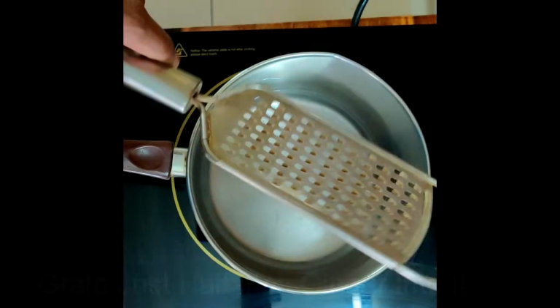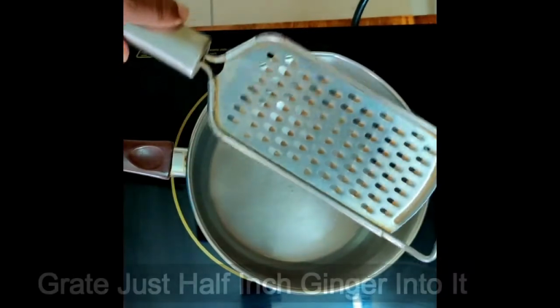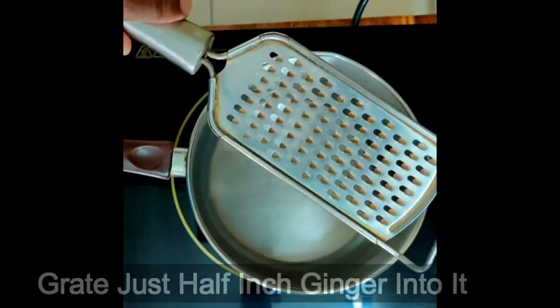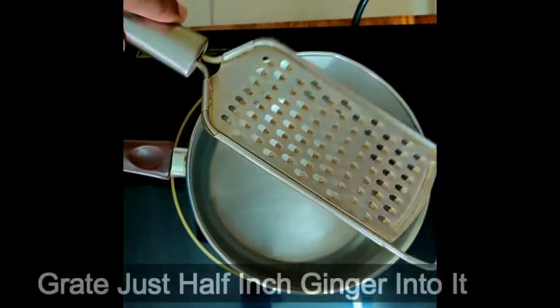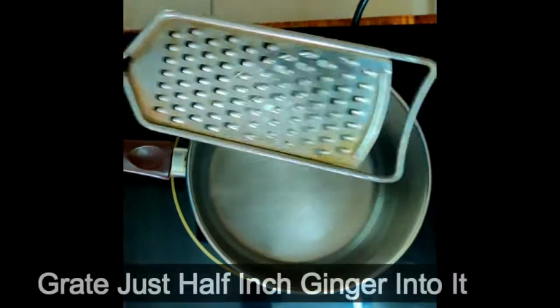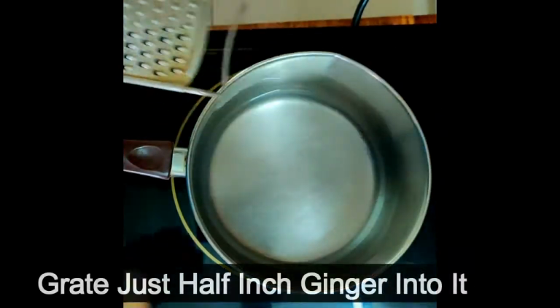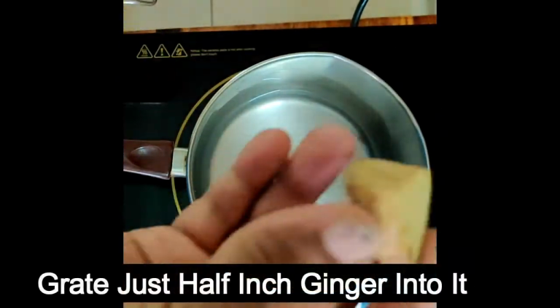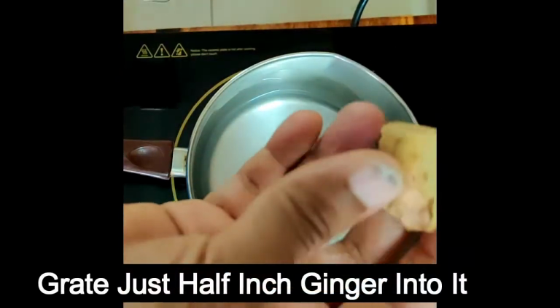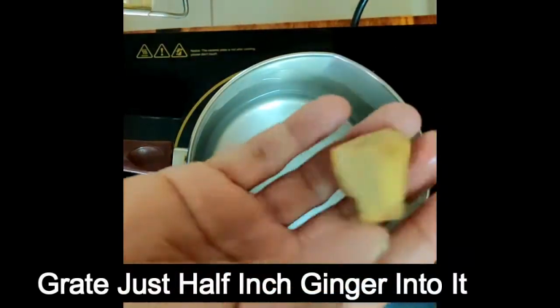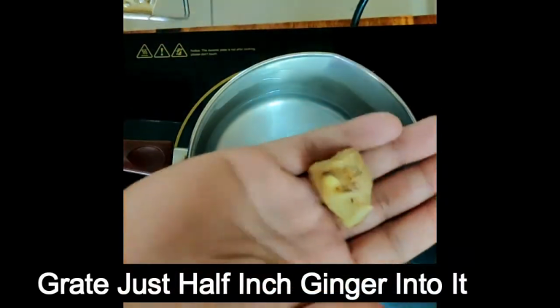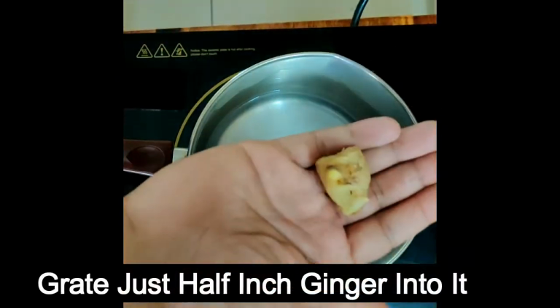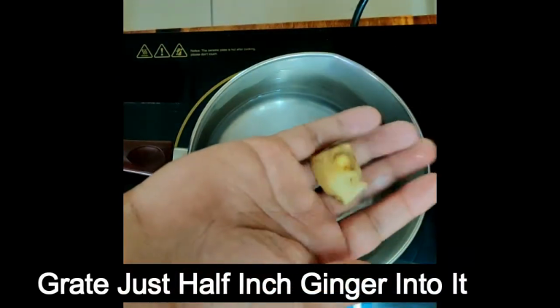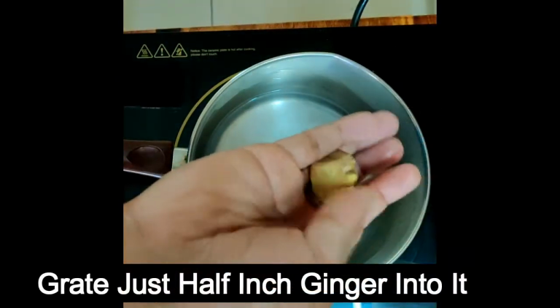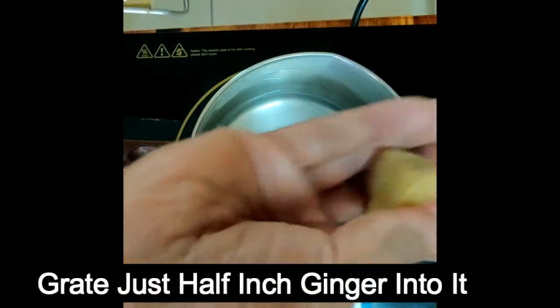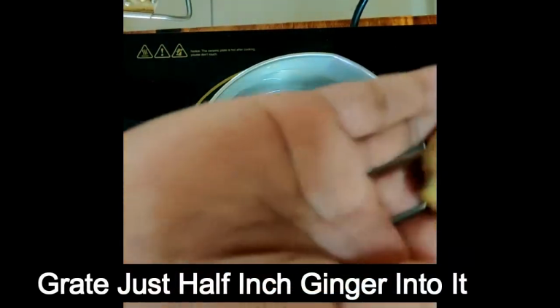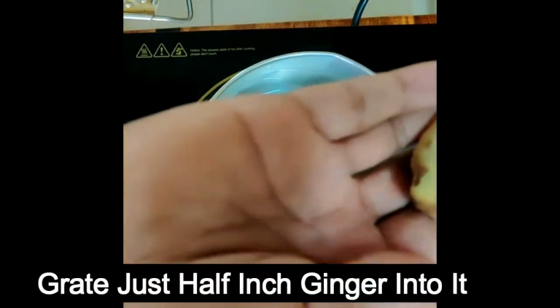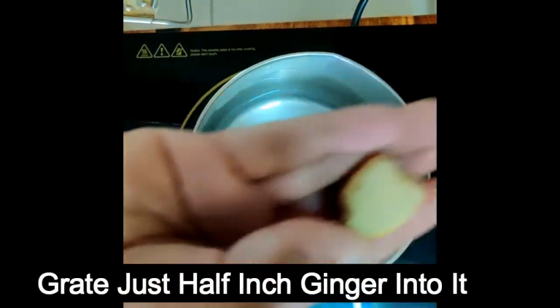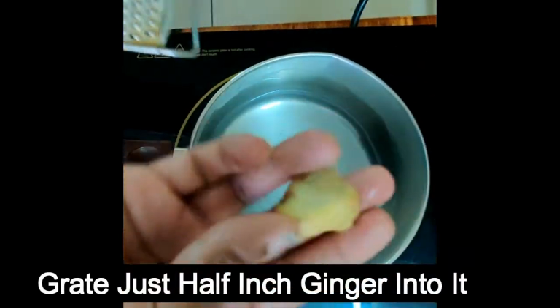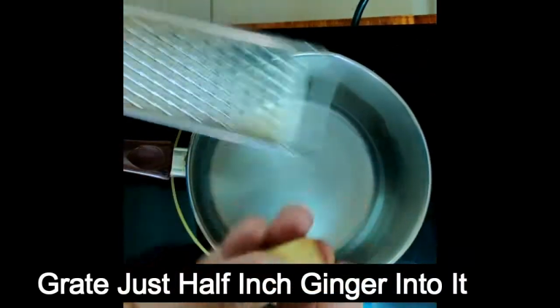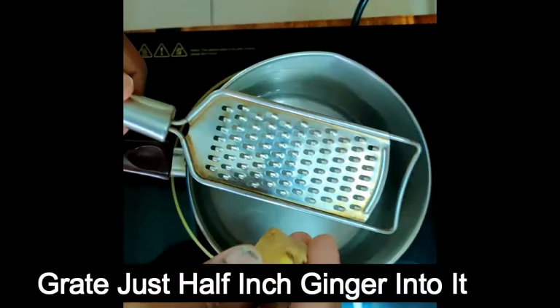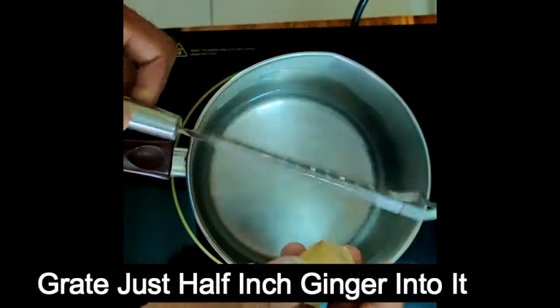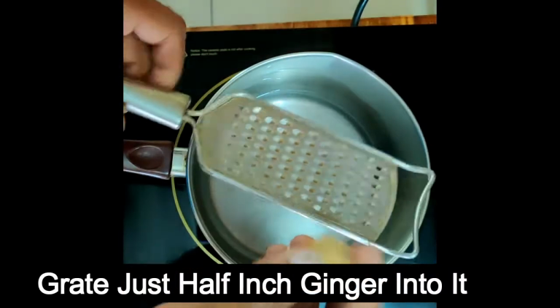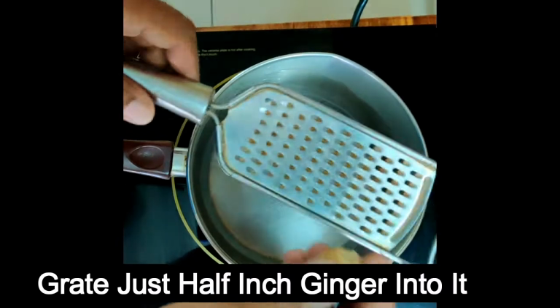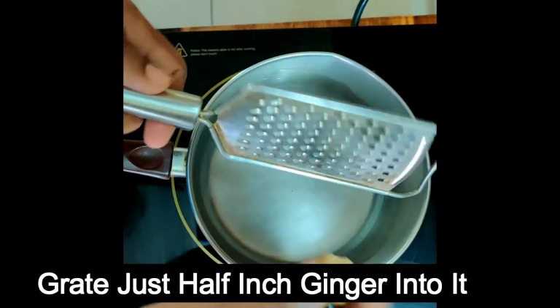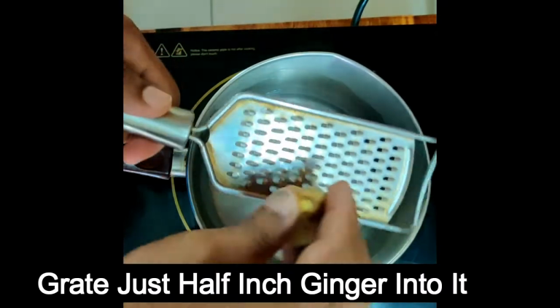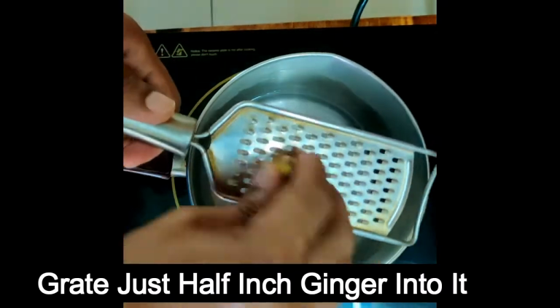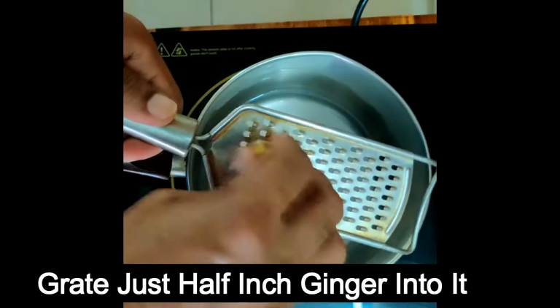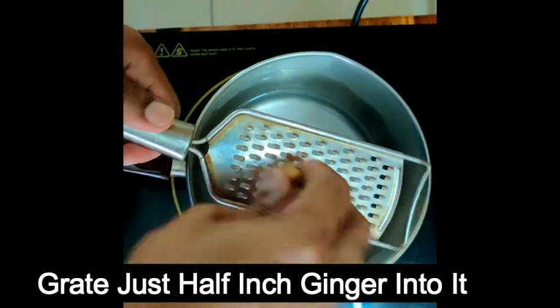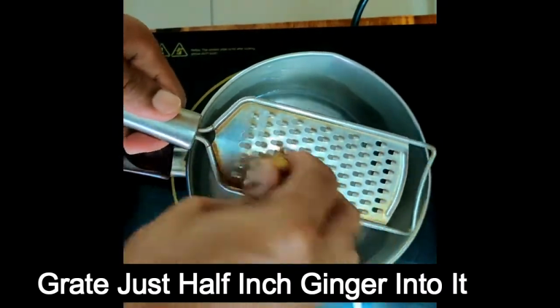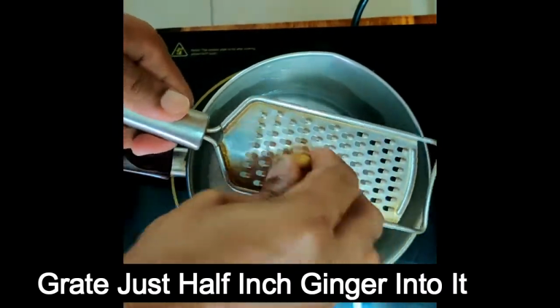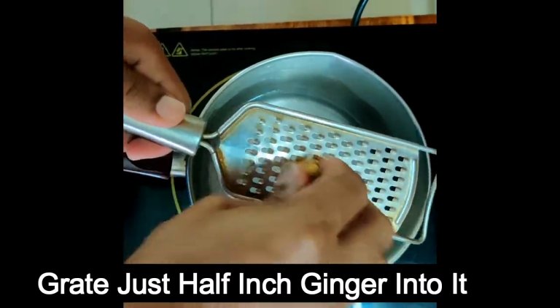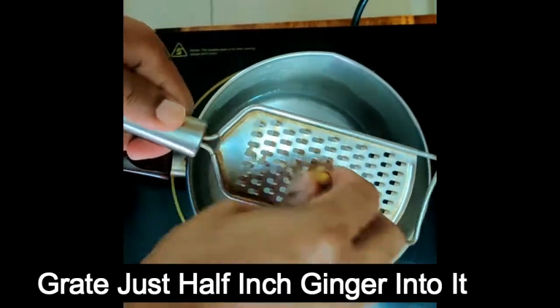Then take half inch ginger, and make sure ki aapne usse peel kar liya hai aur dho liya hai — peel it and wash it — and then grate it.